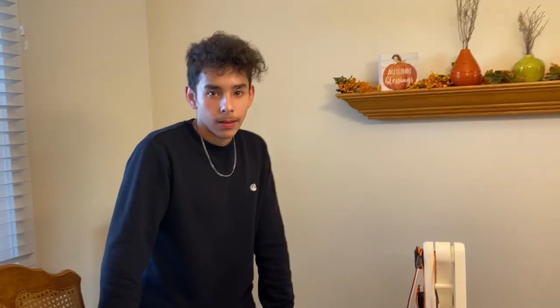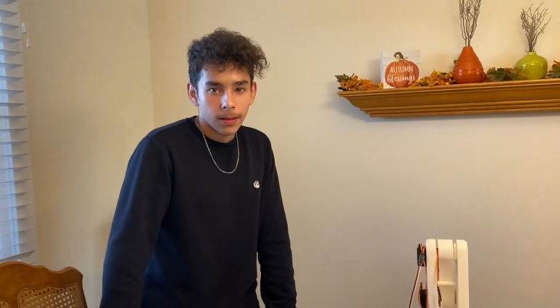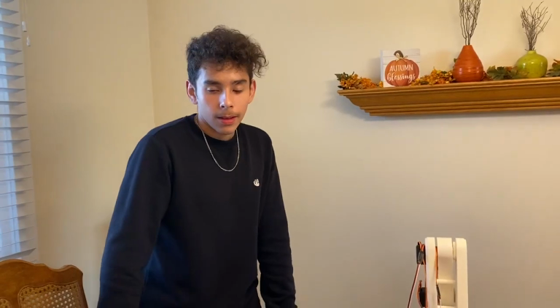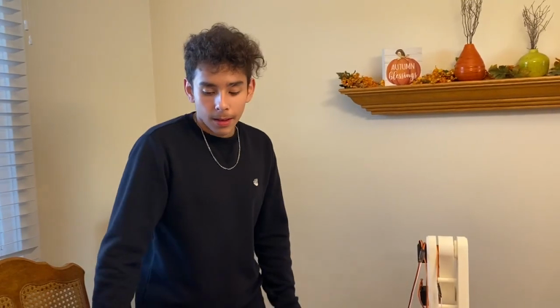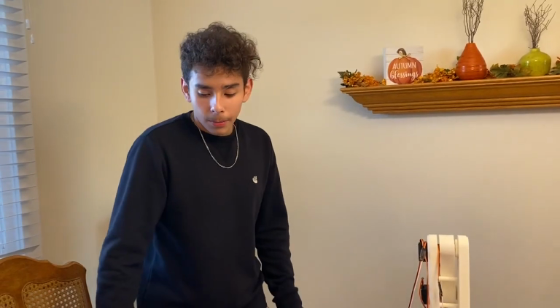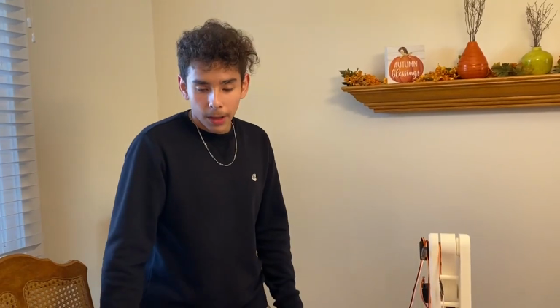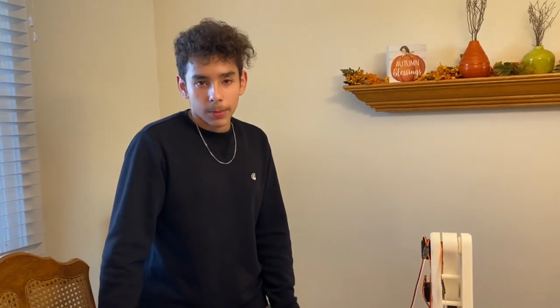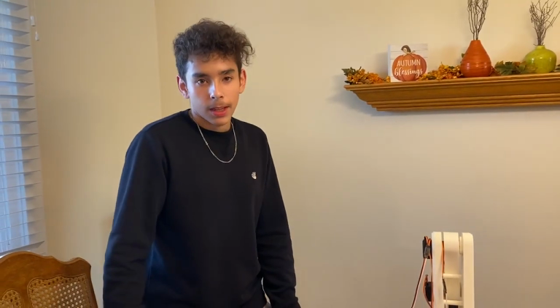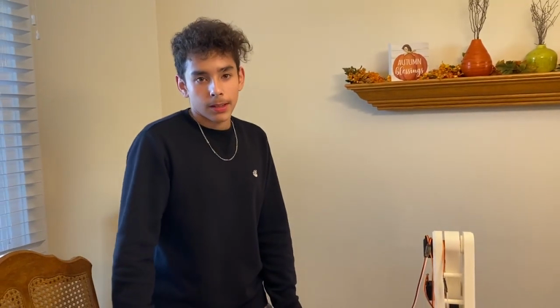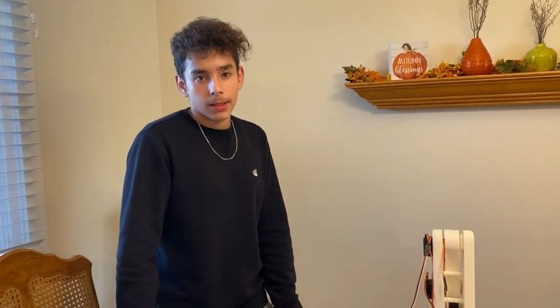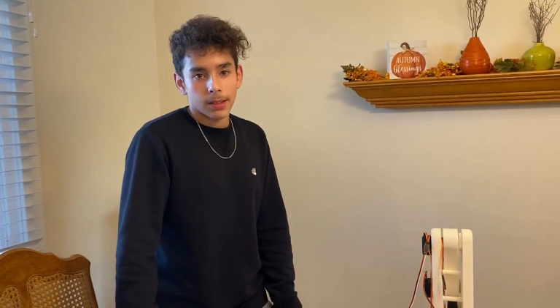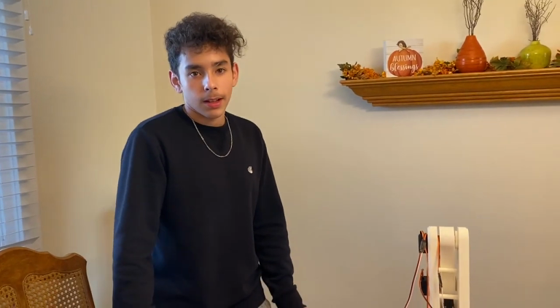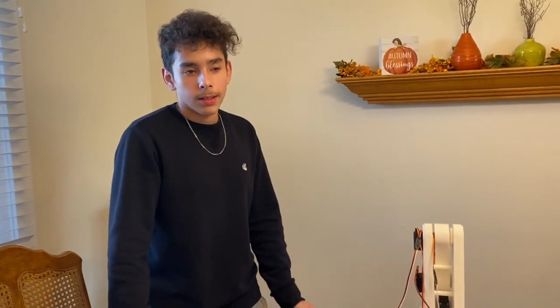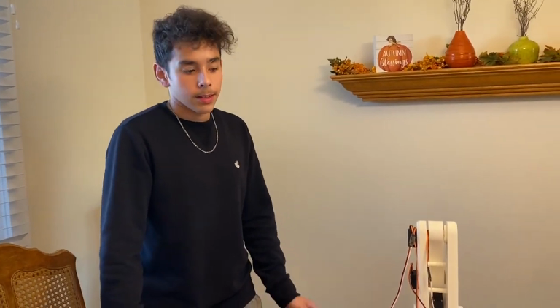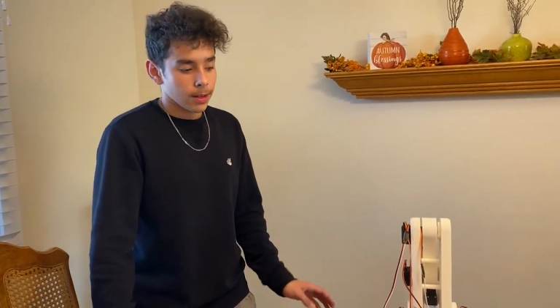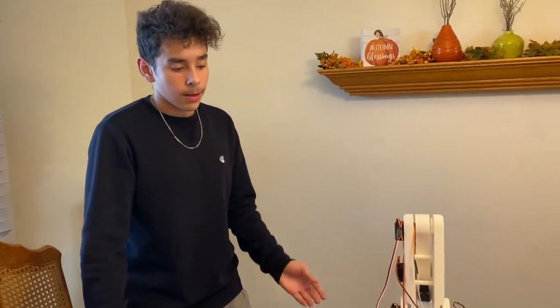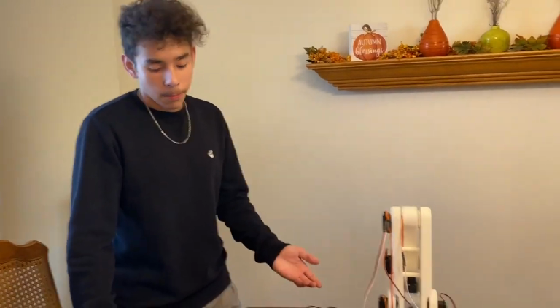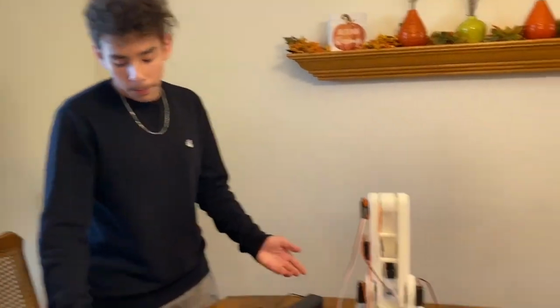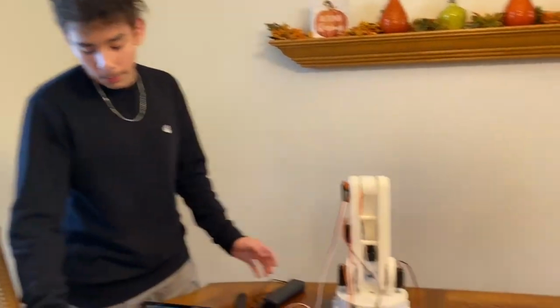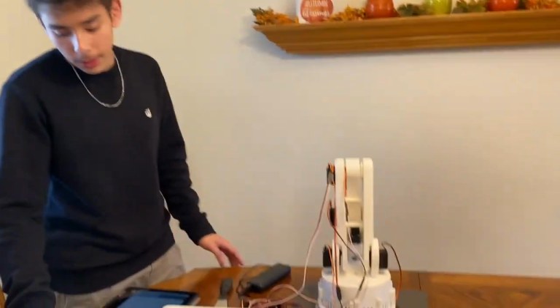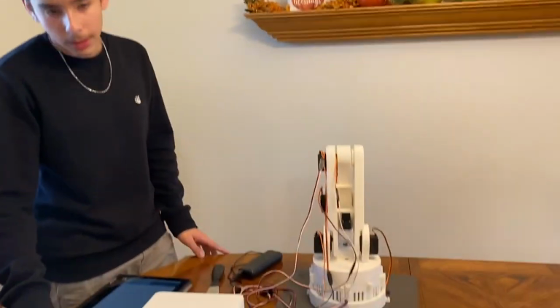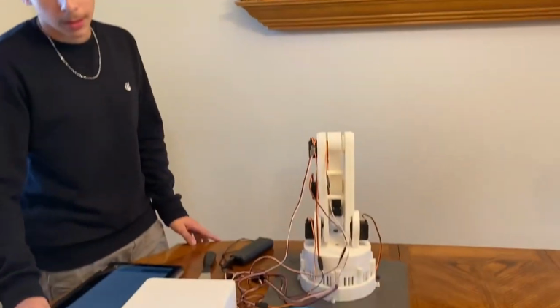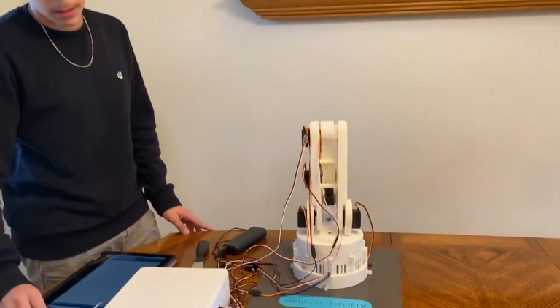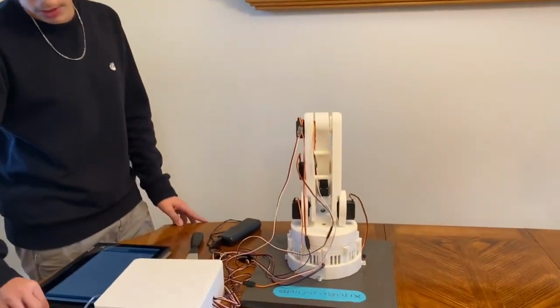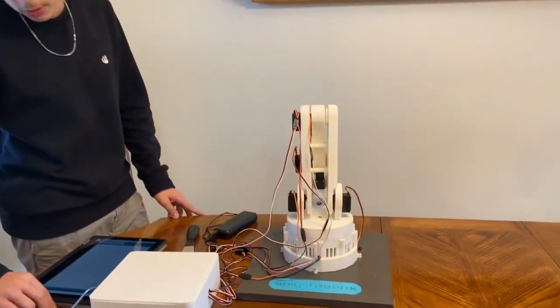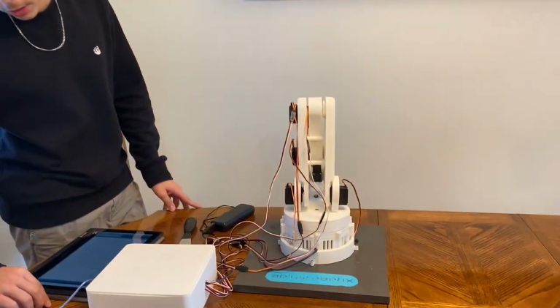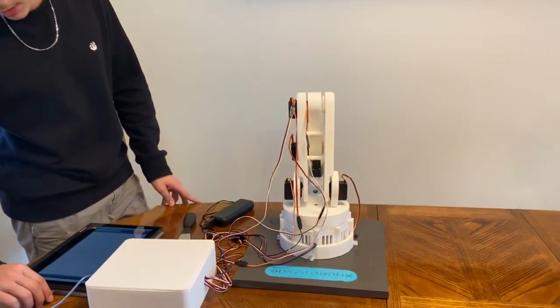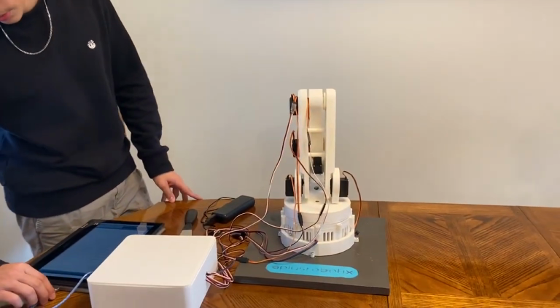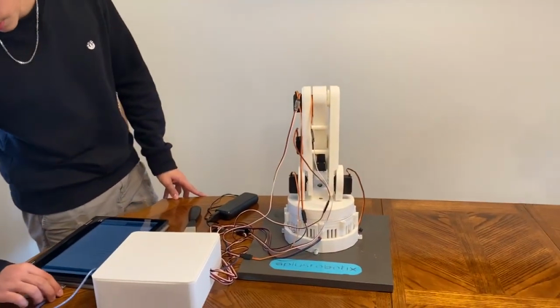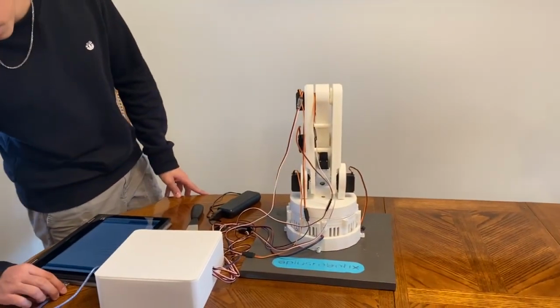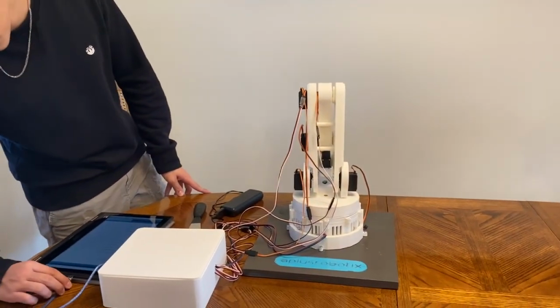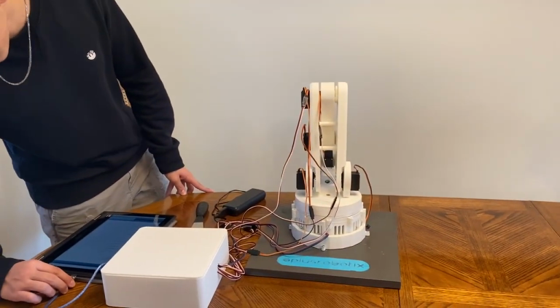My name is Alex Gonzalez. This is my trash collecting robot I built.